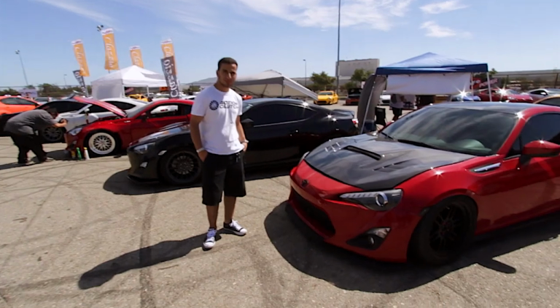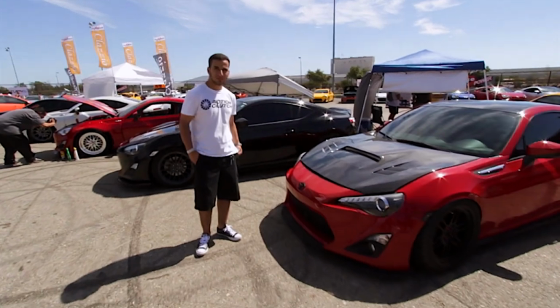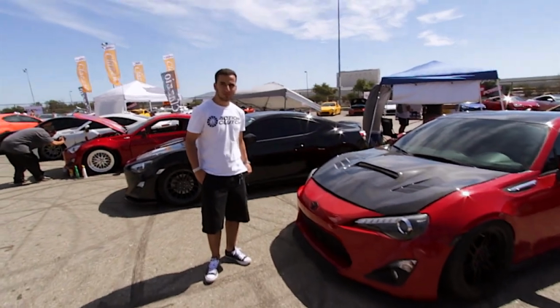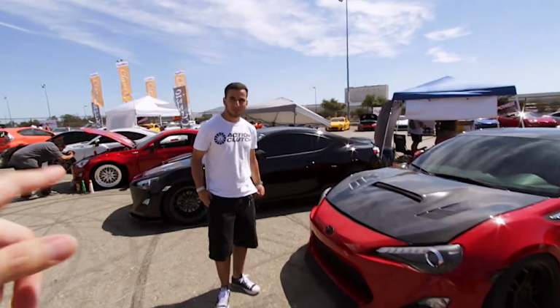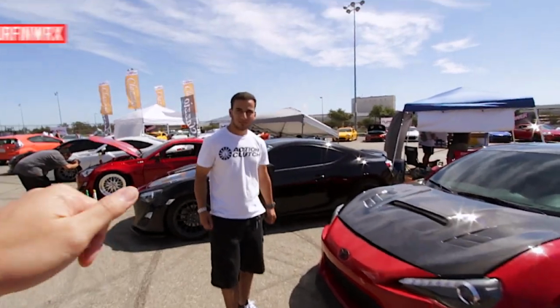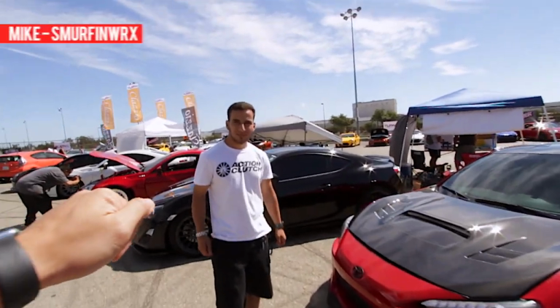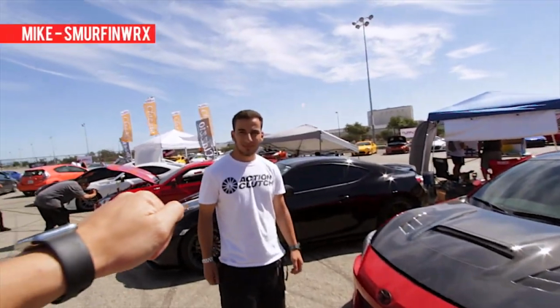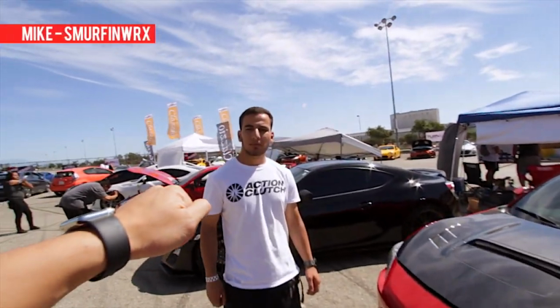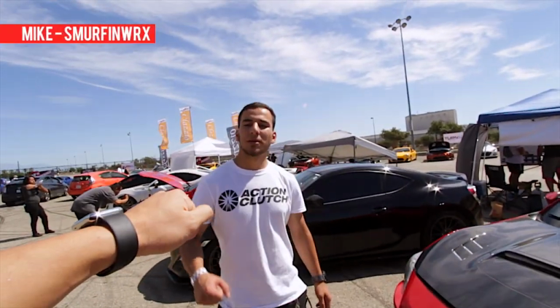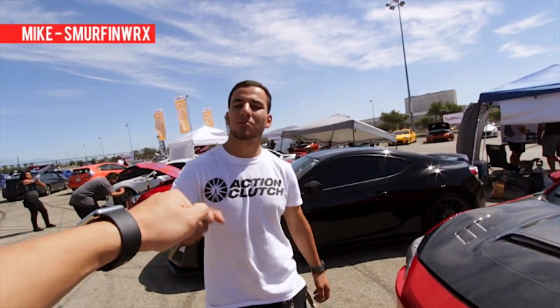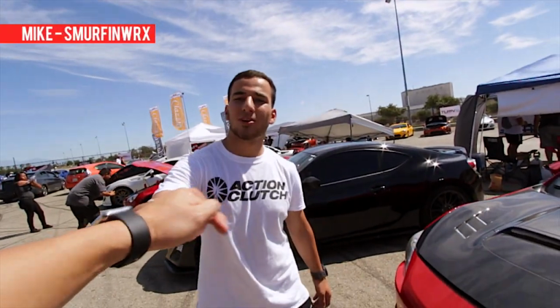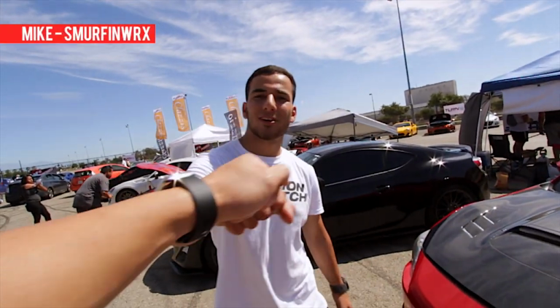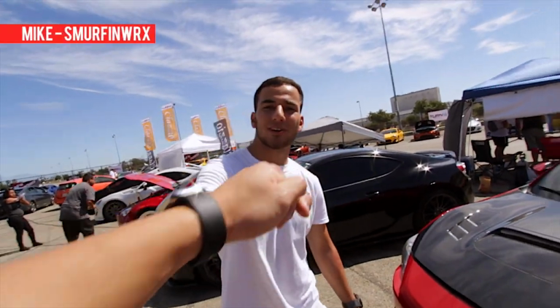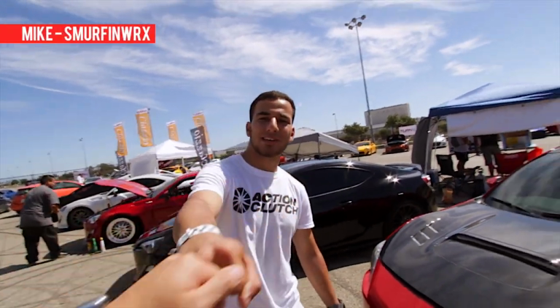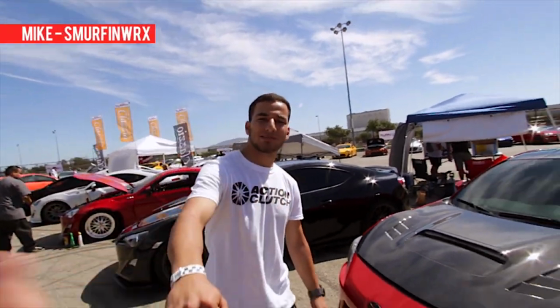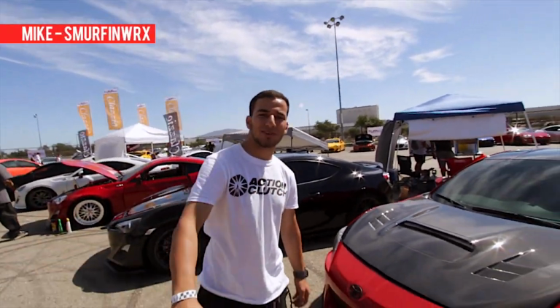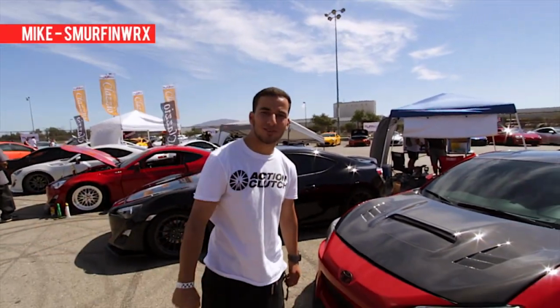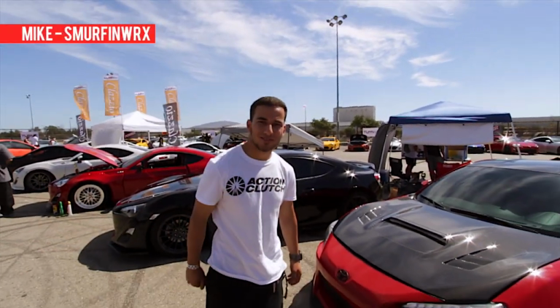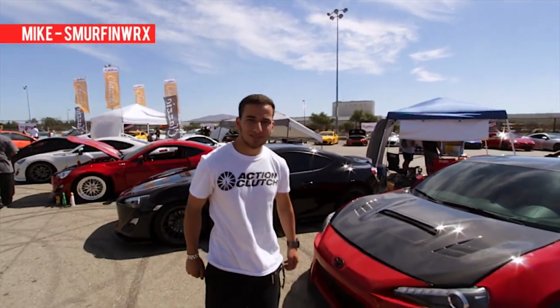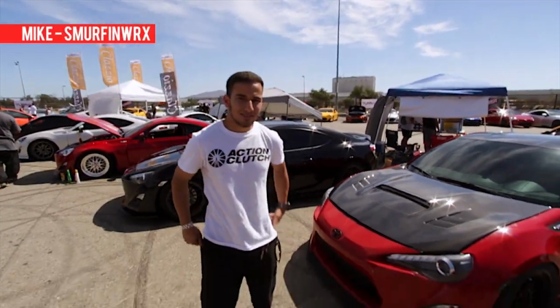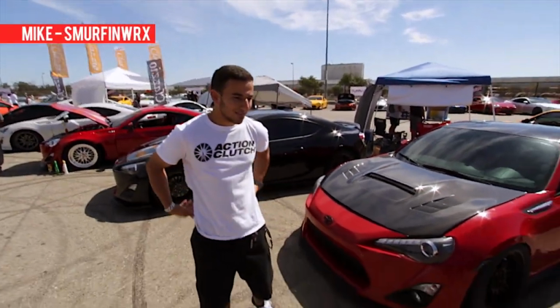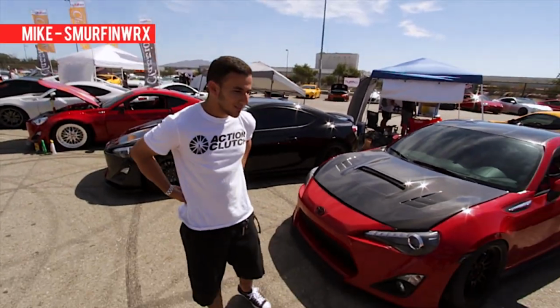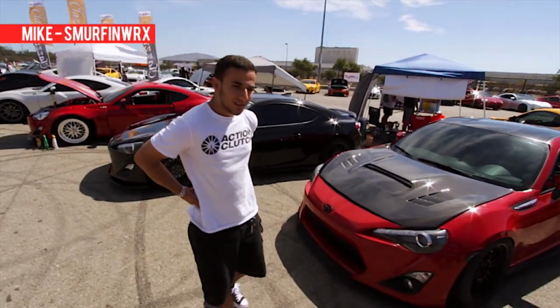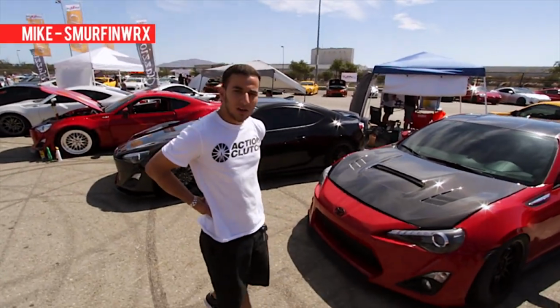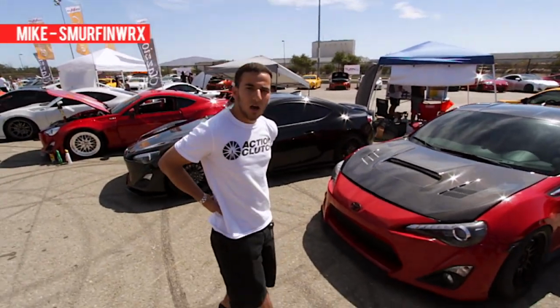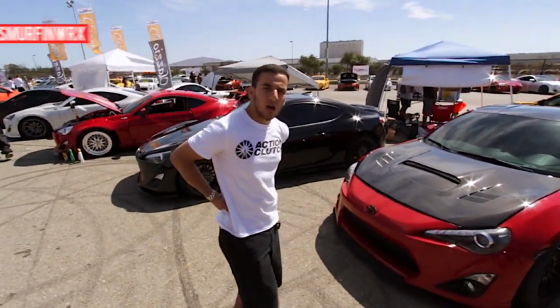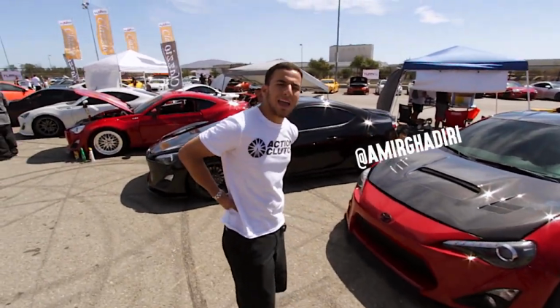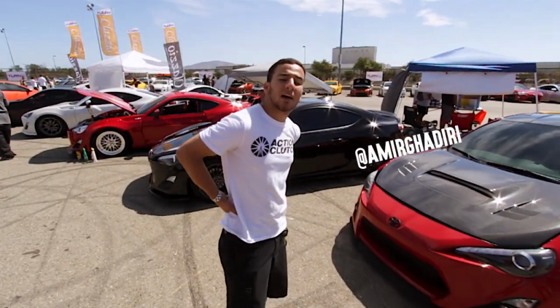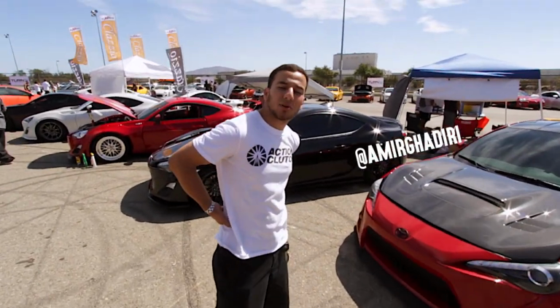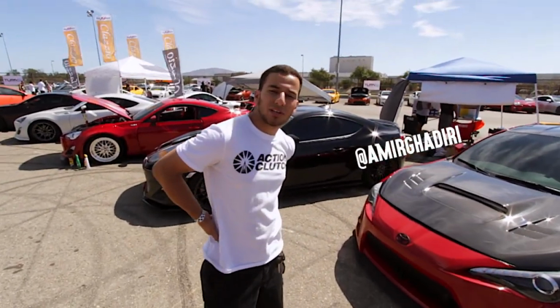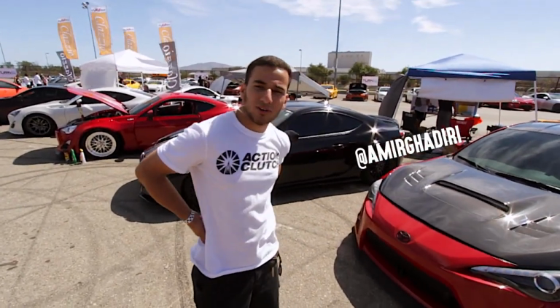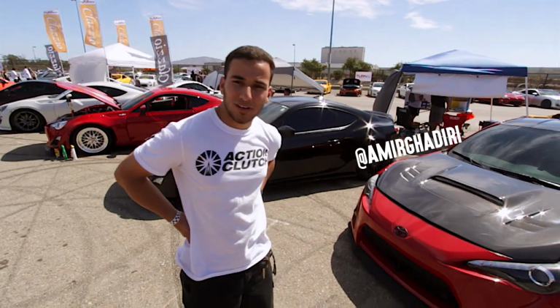Nice car. What's your name? My name is Amir Ghadiri. It's nice to meet you. Nice to meet you. What's your Instagram? At Amir Ghadiri.